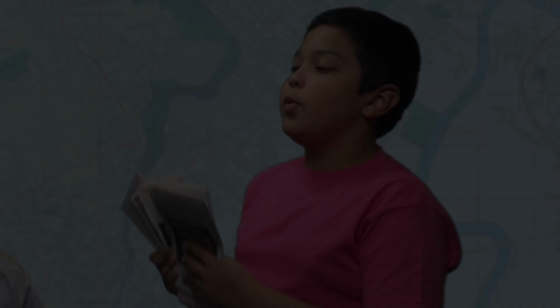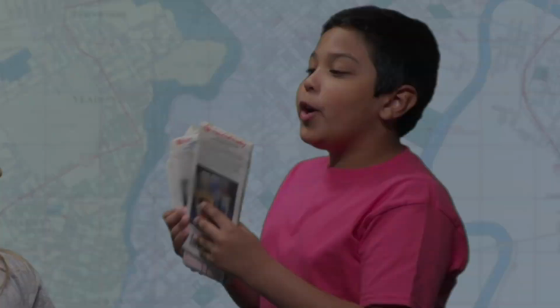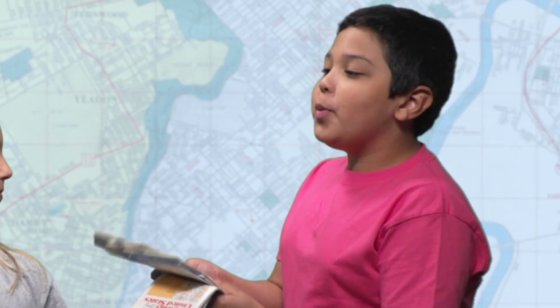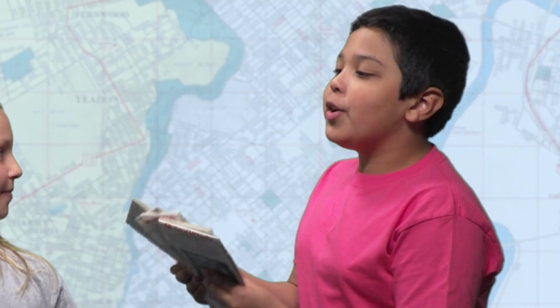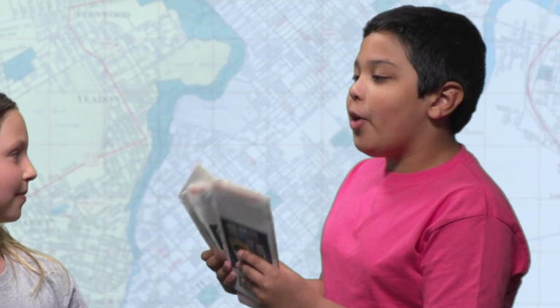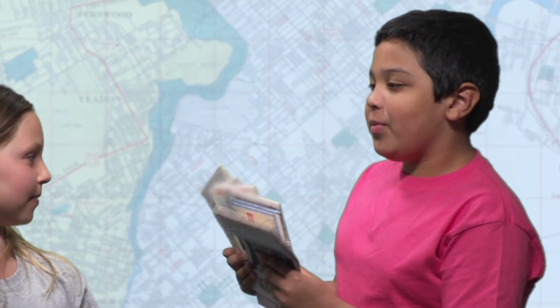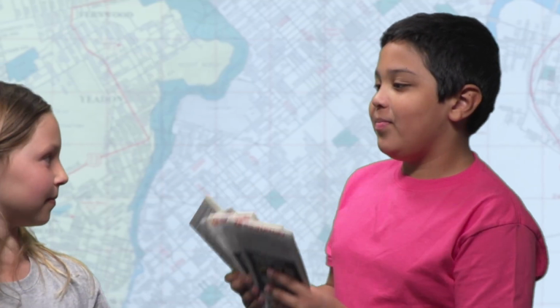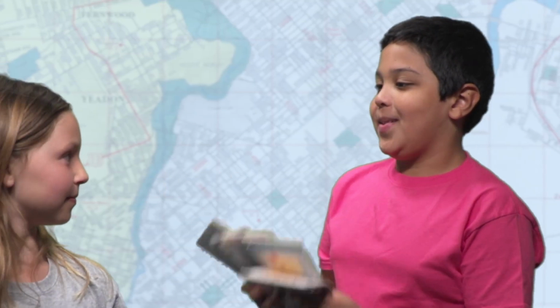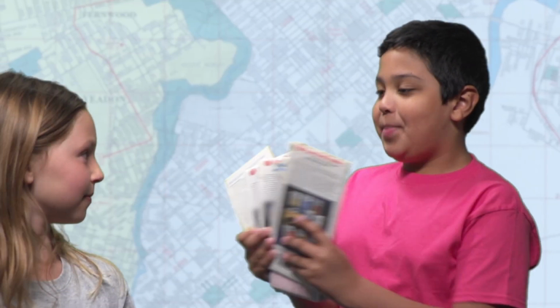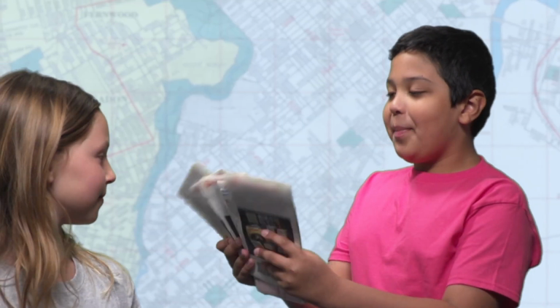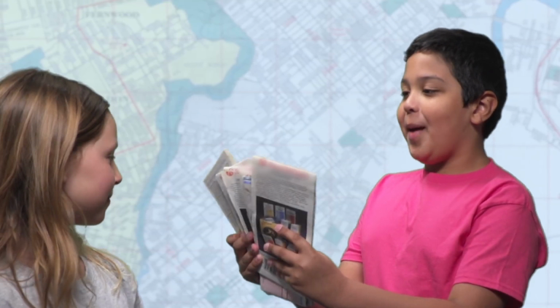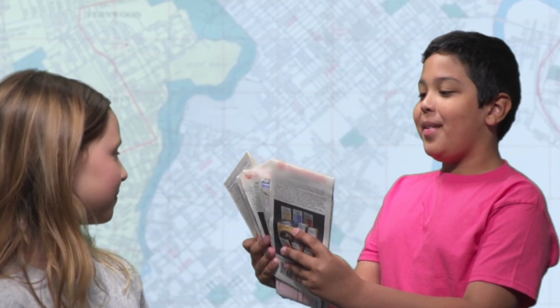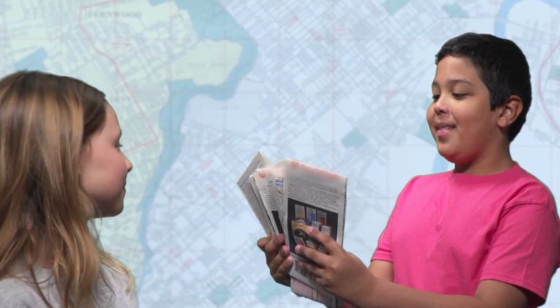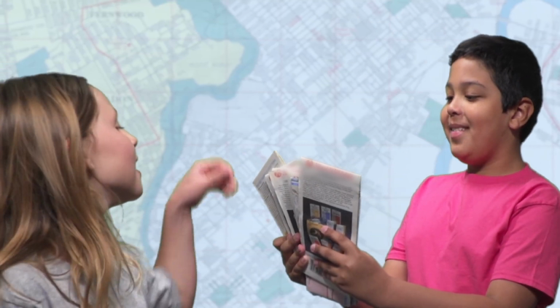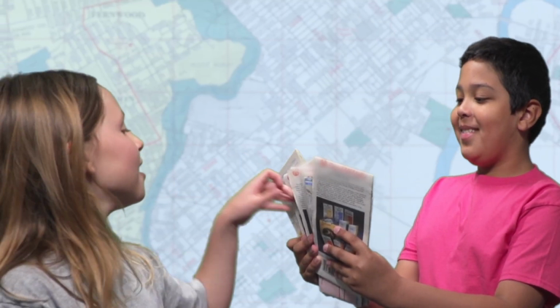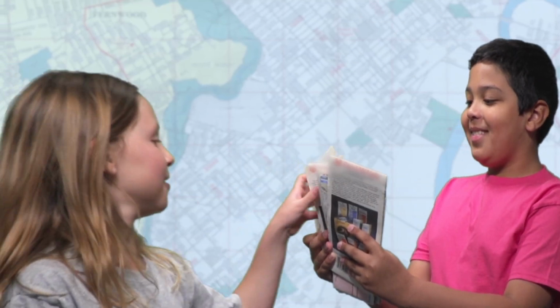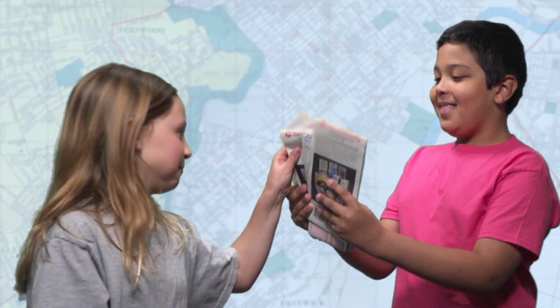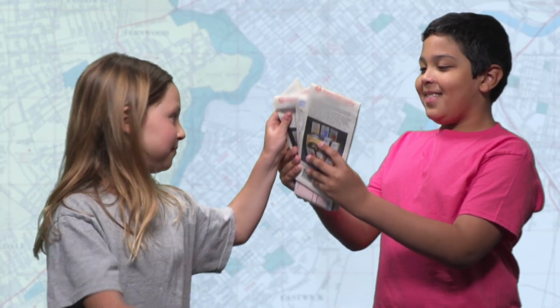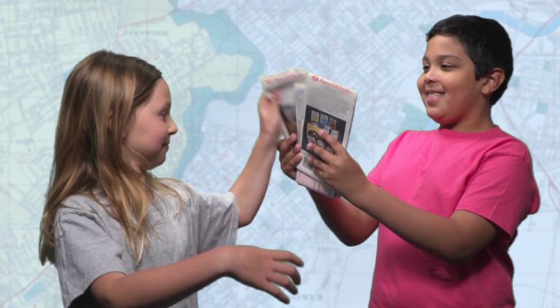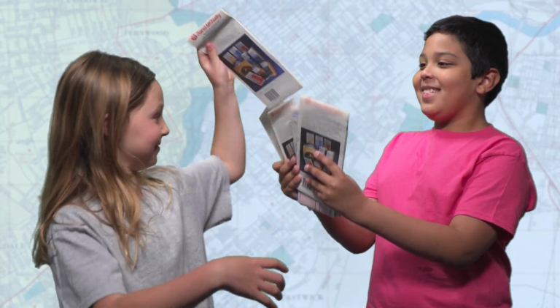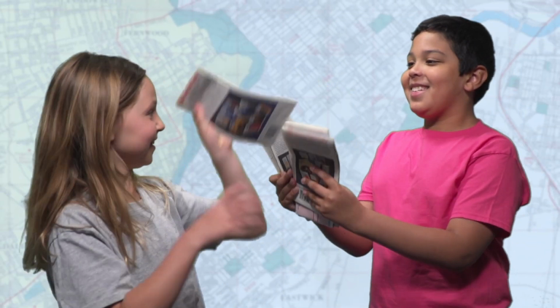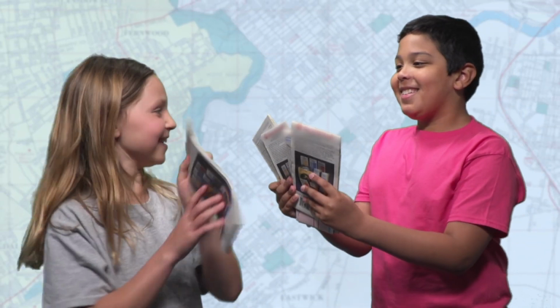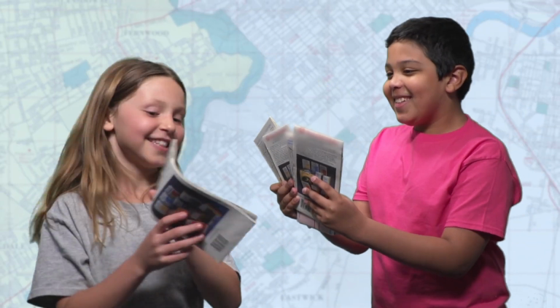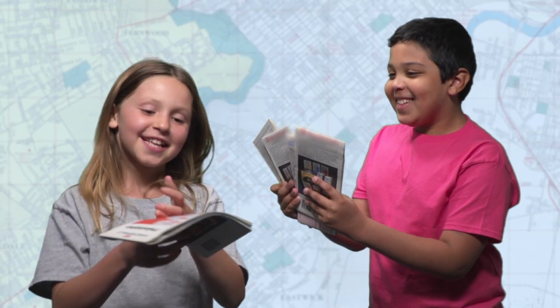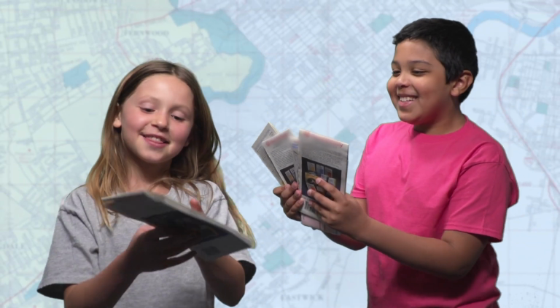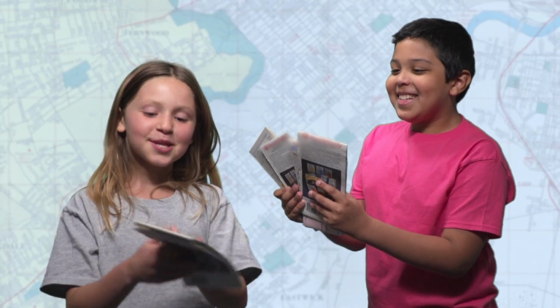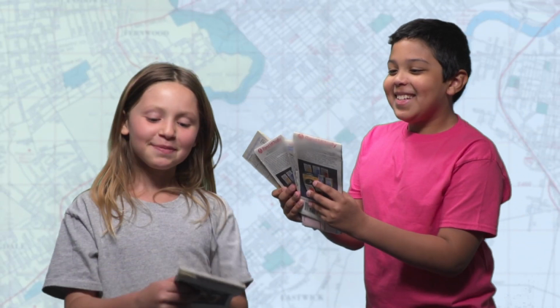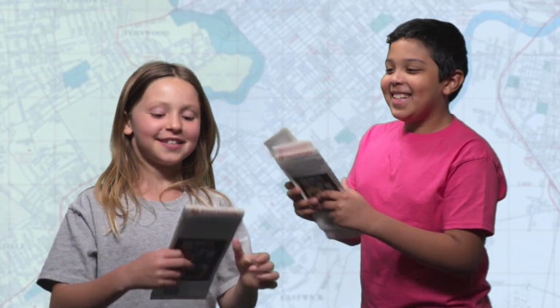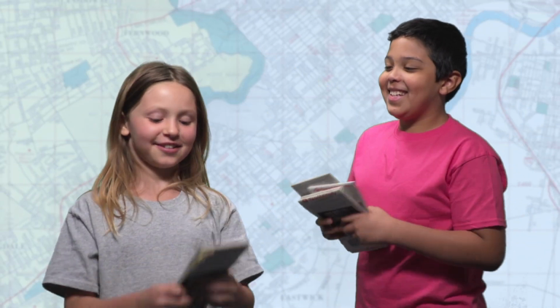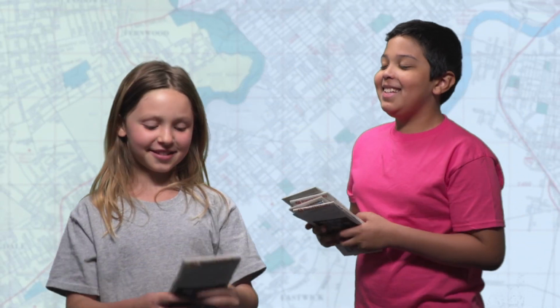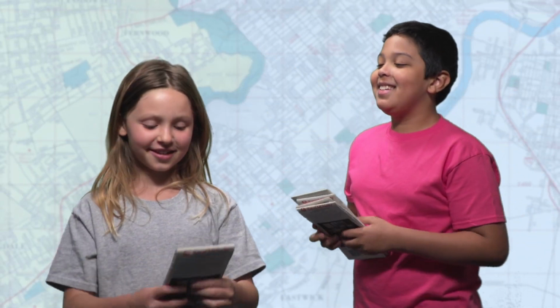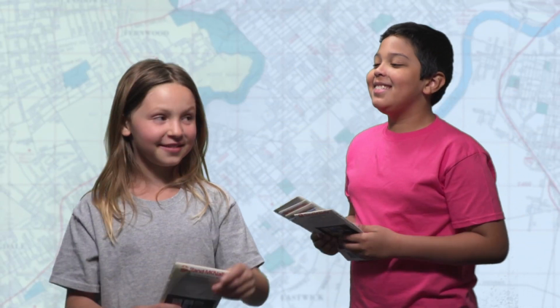Where do you want to go? Pick a map. This place looks good.